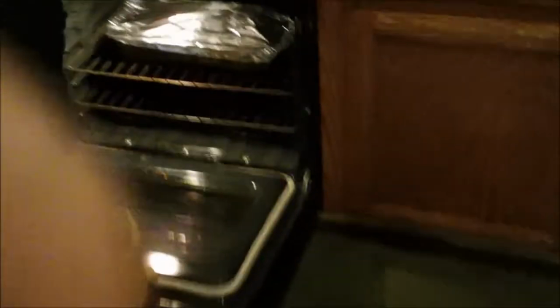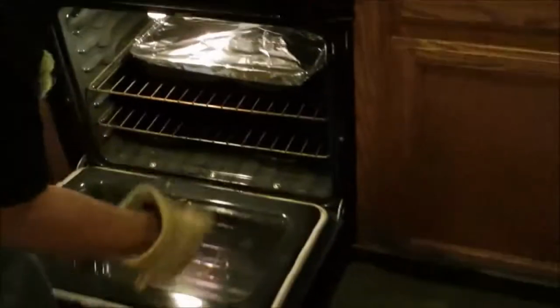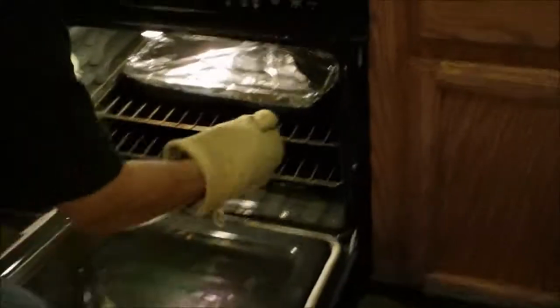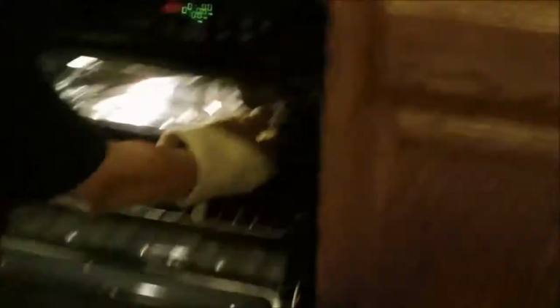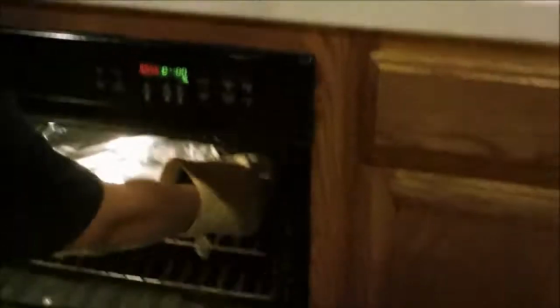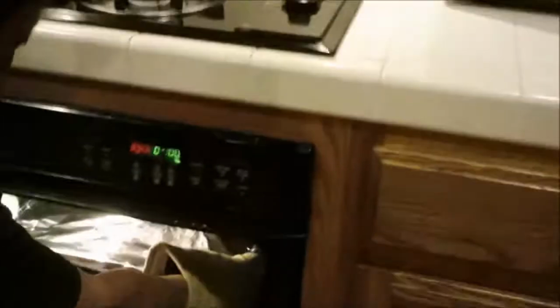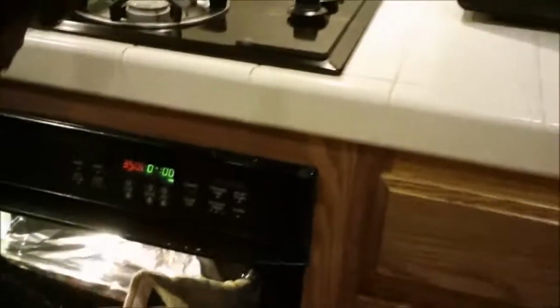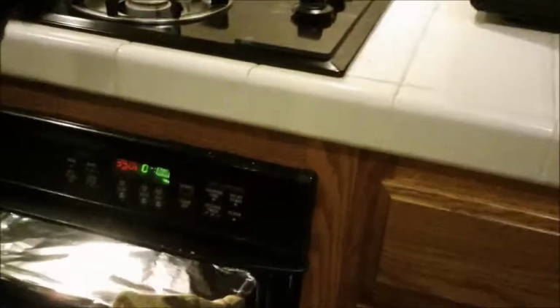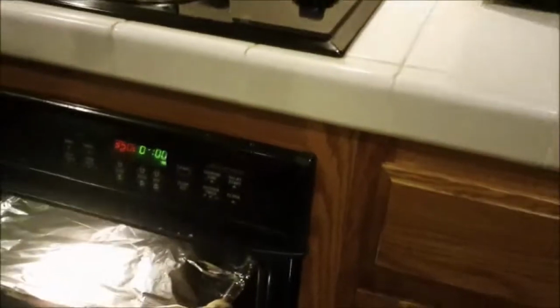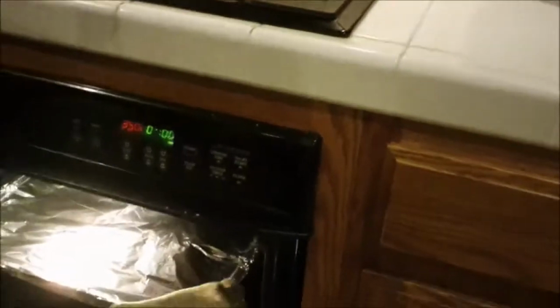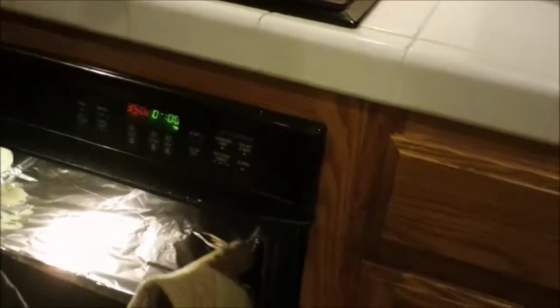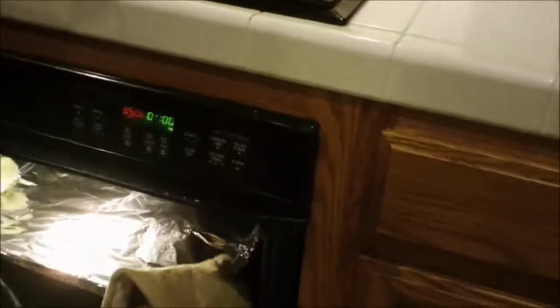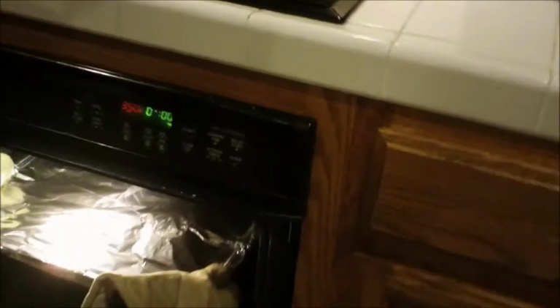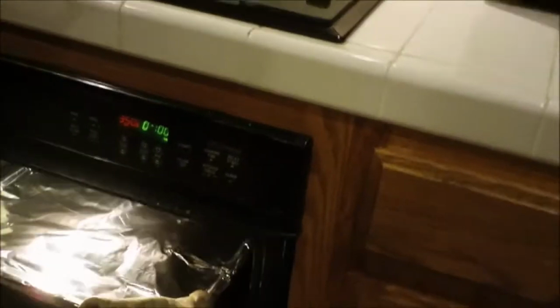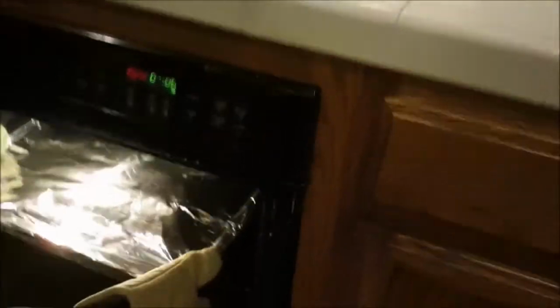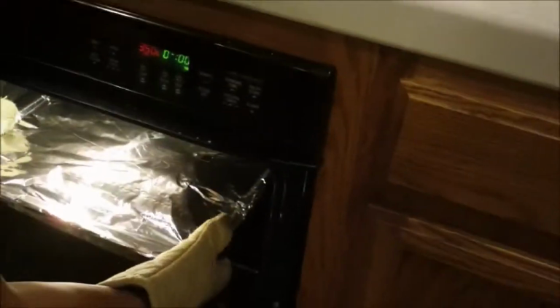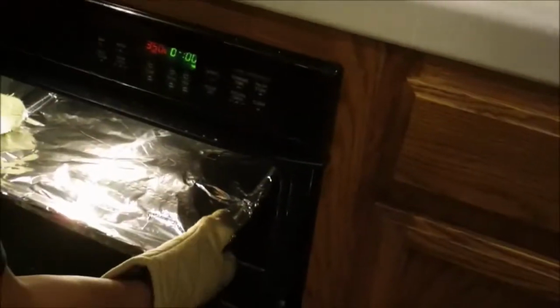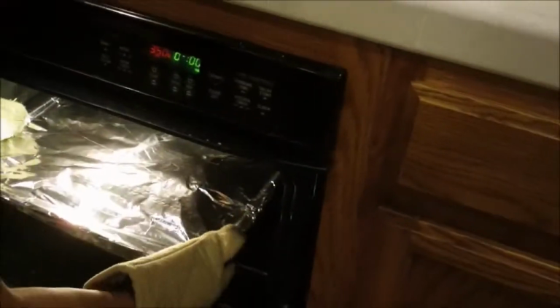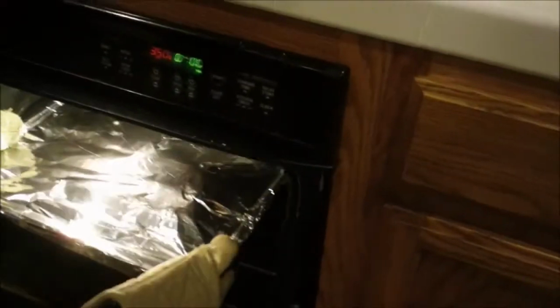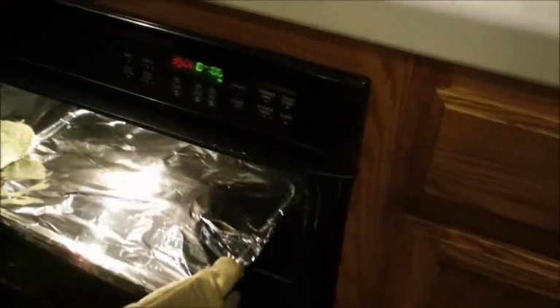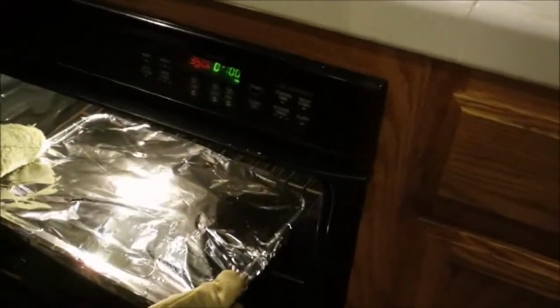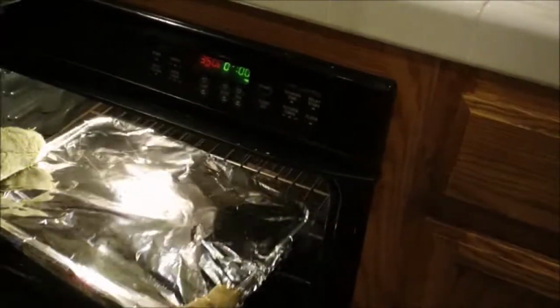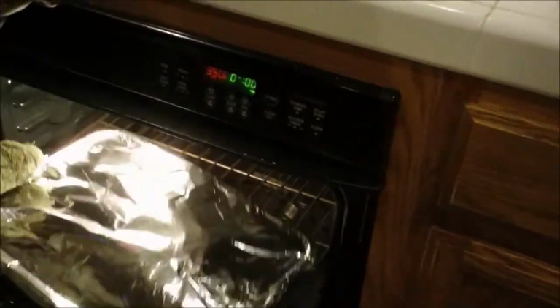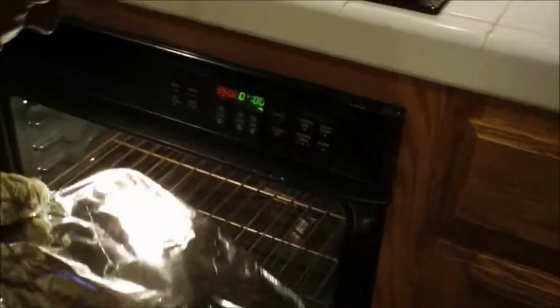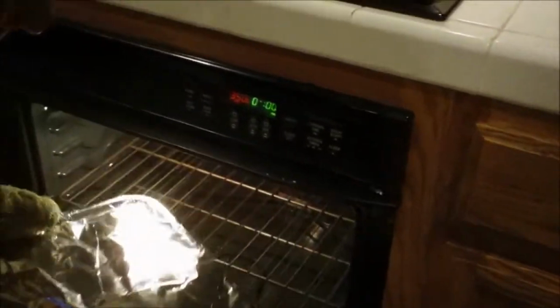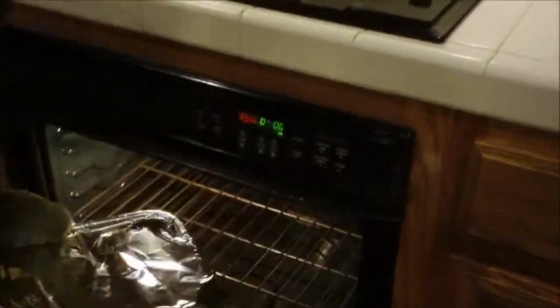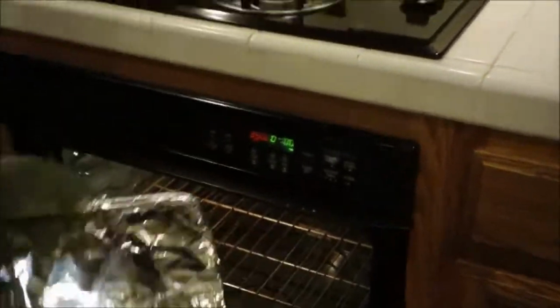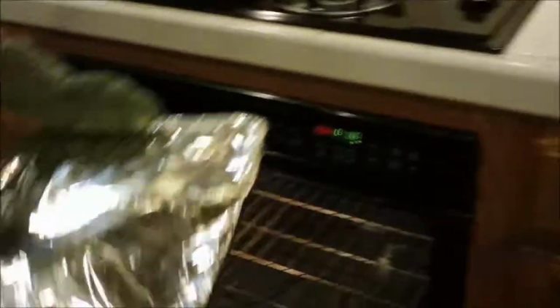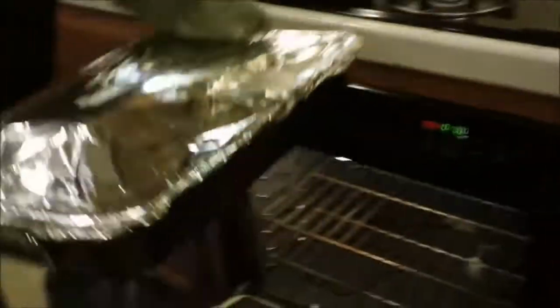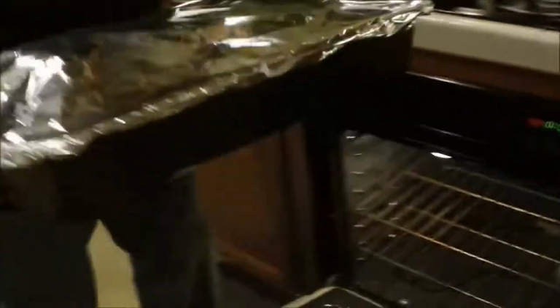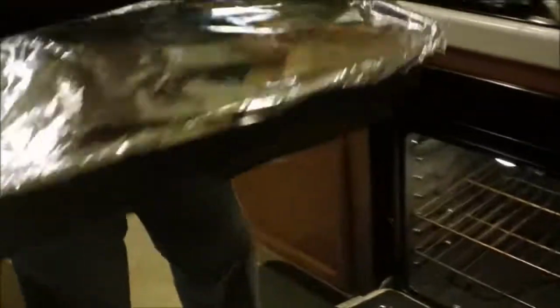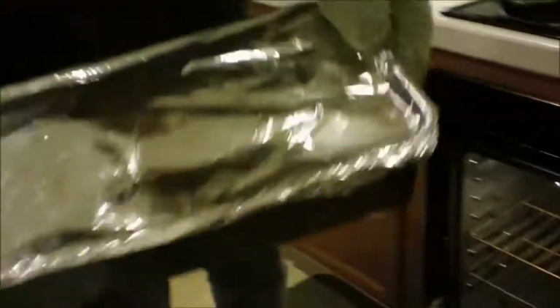Time to check on the ham. We're about an hour in. It's a hella big piece.